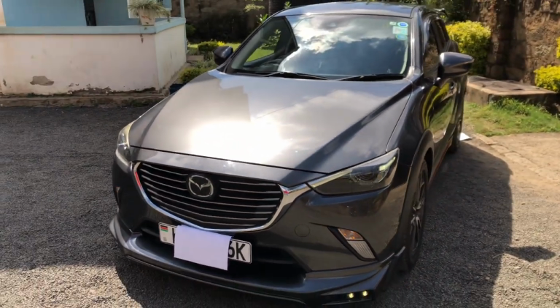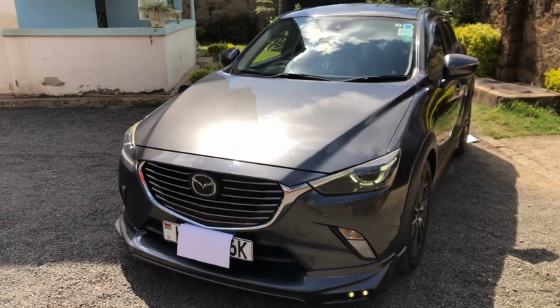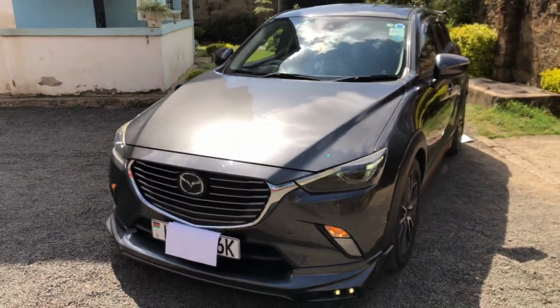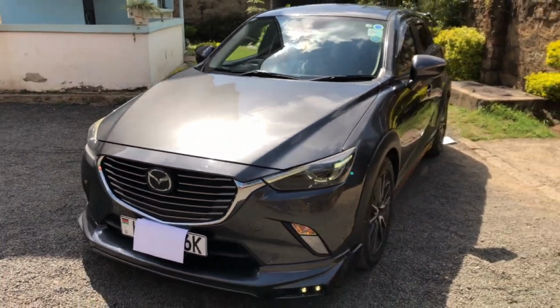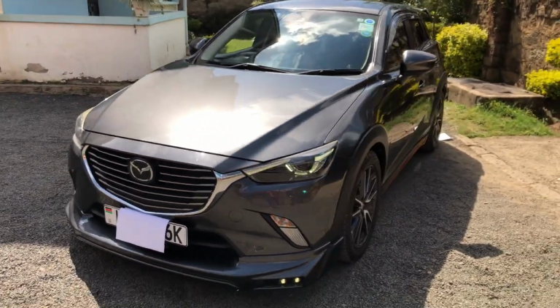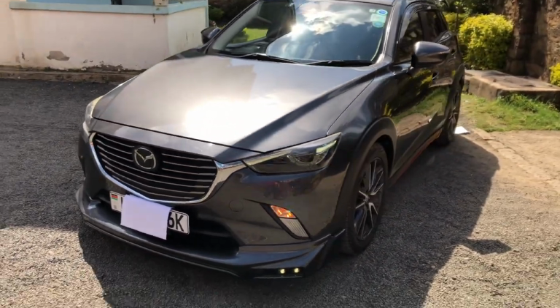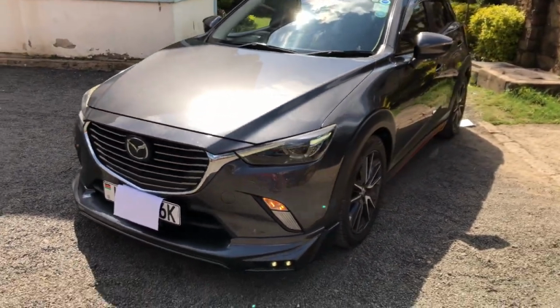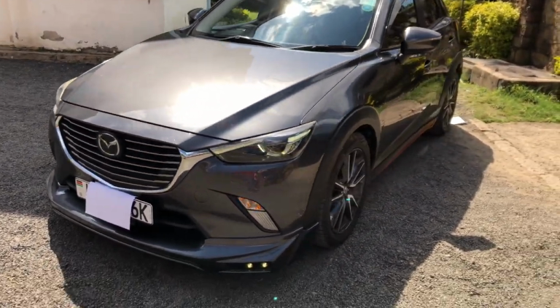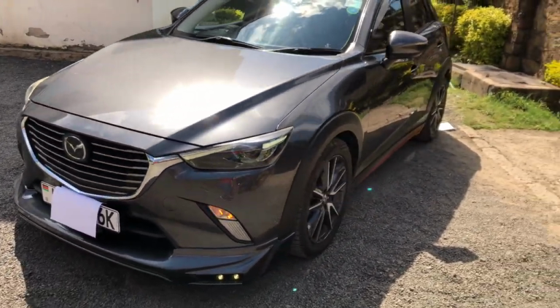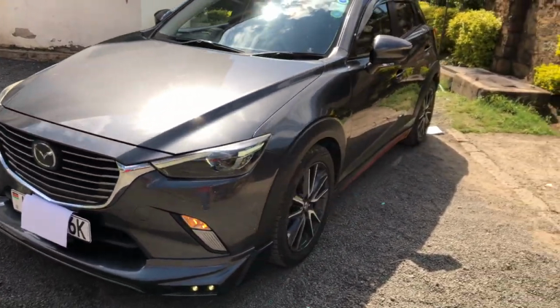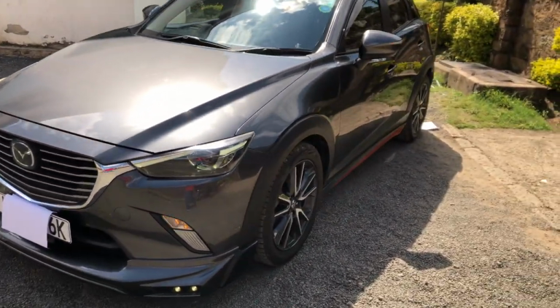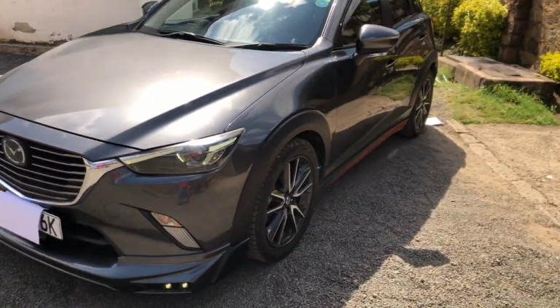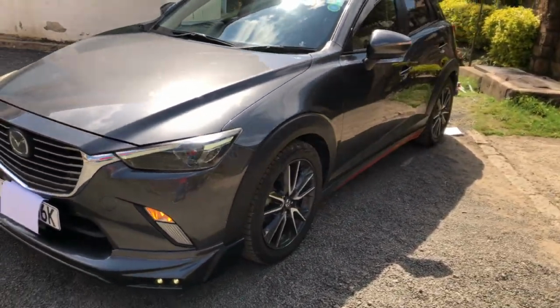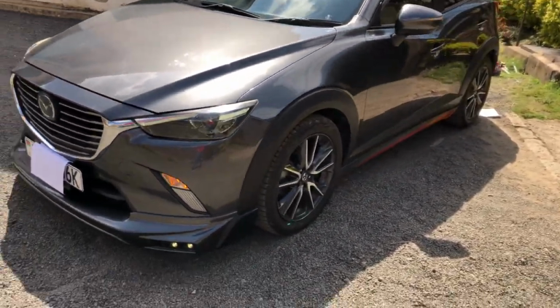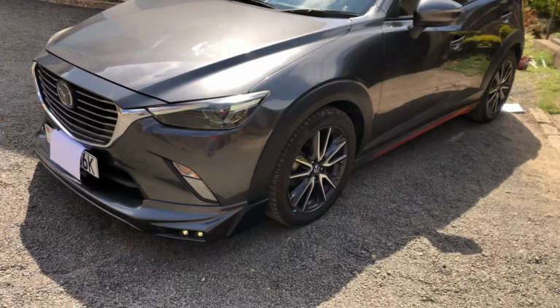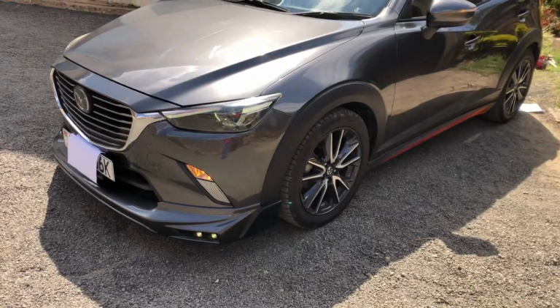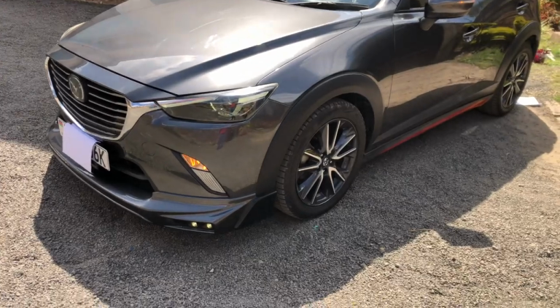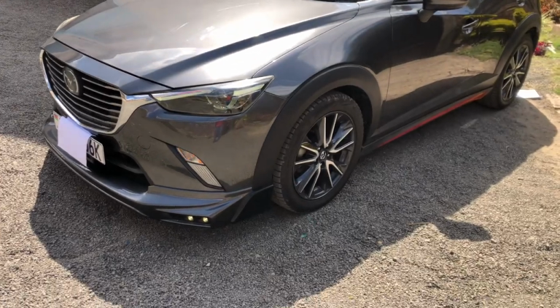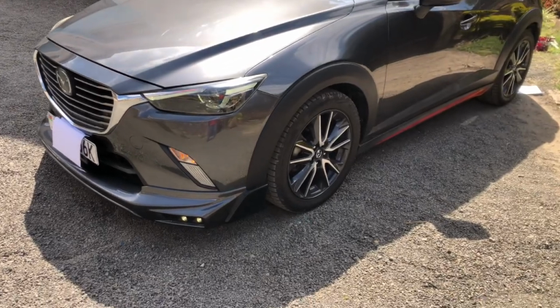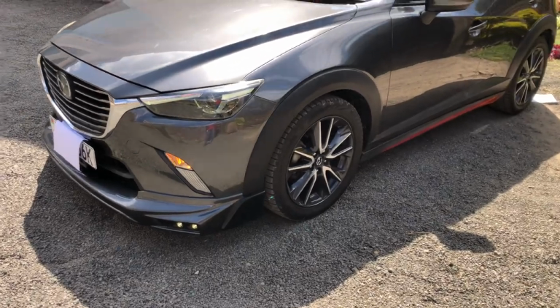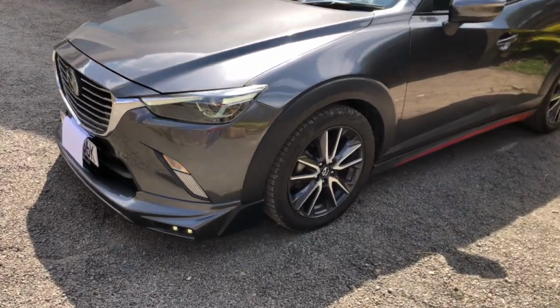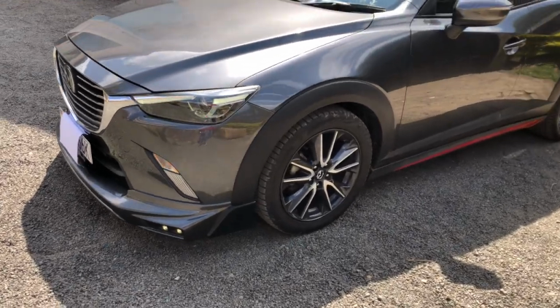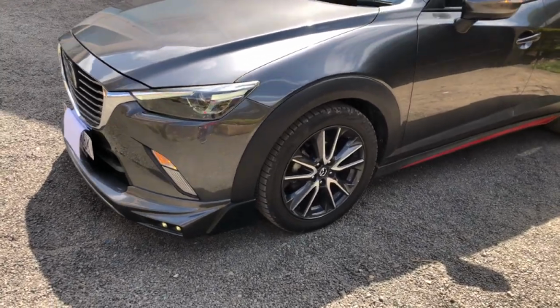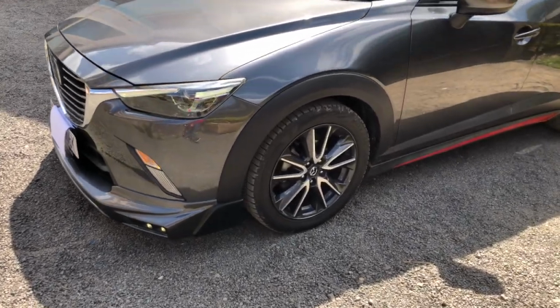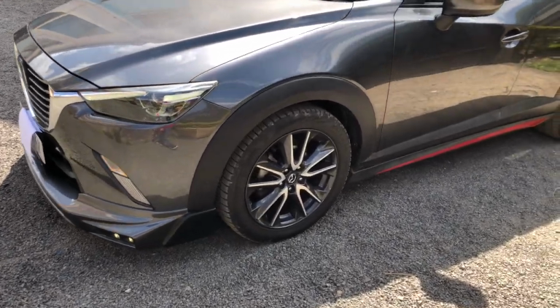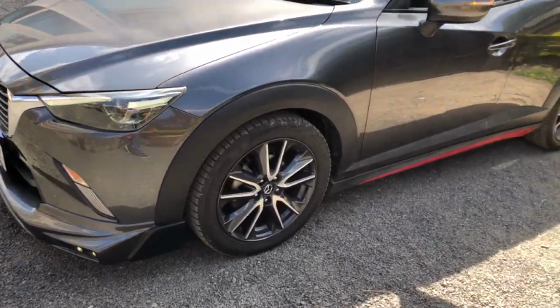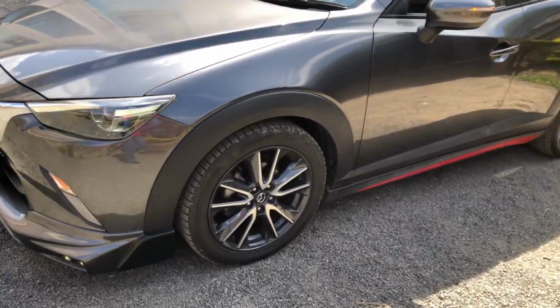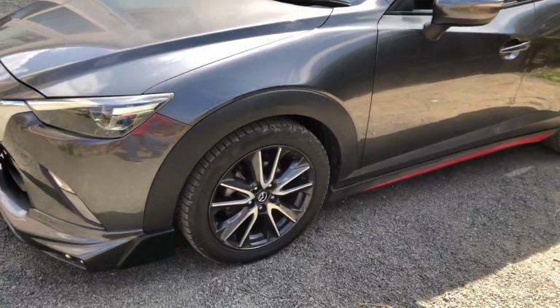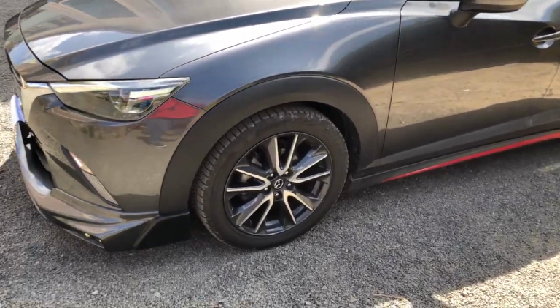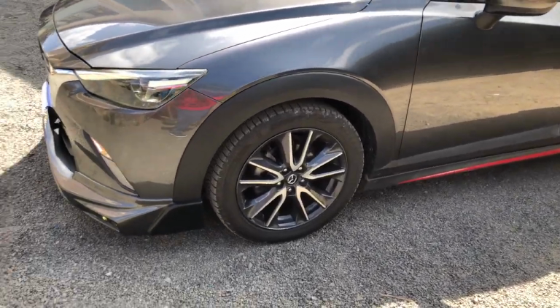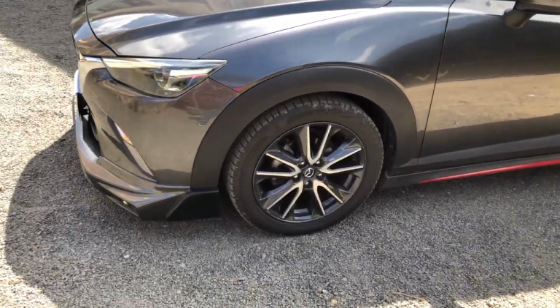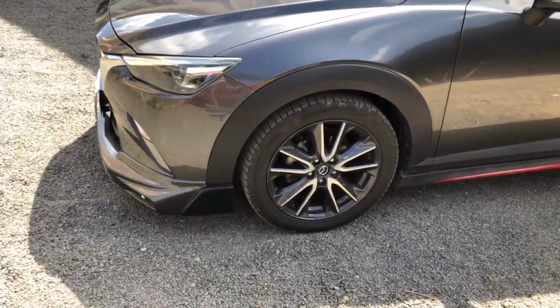Let's start off with the exterior styling for the CX-3. This is the 2017 model in Akari grade, which is the top spec.